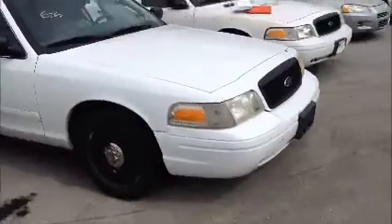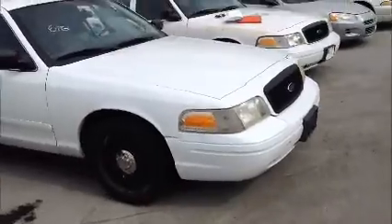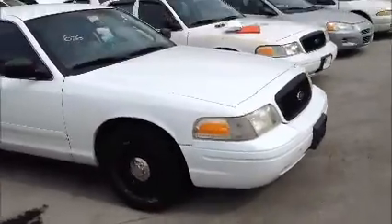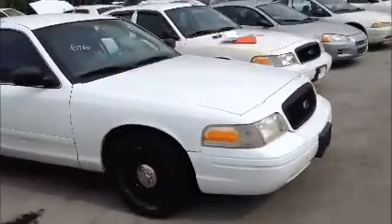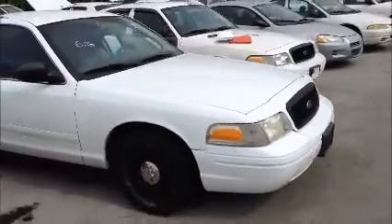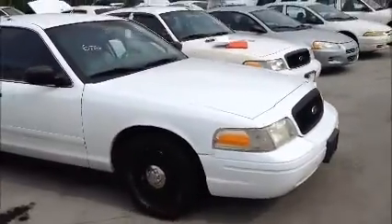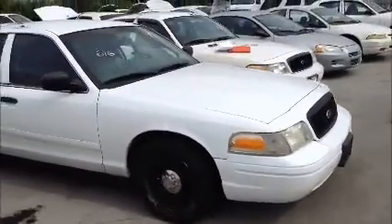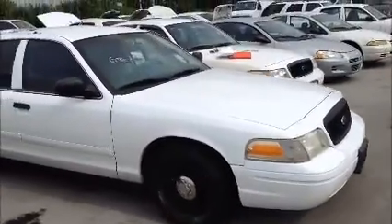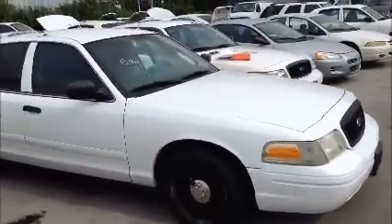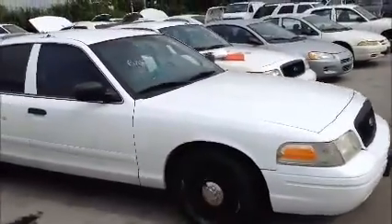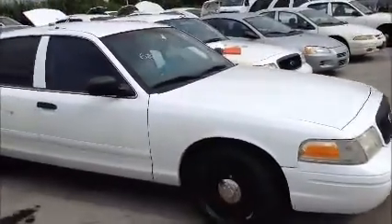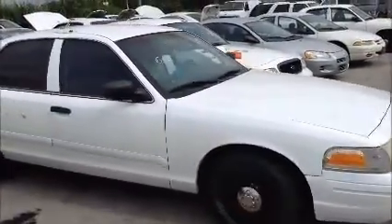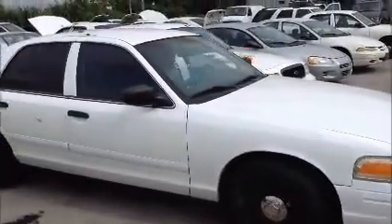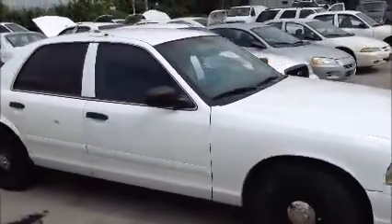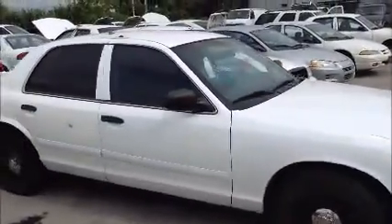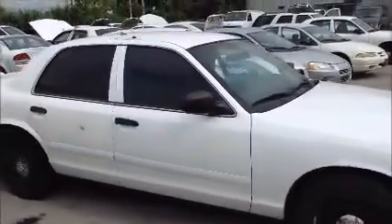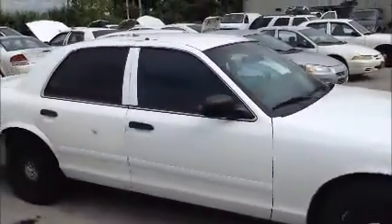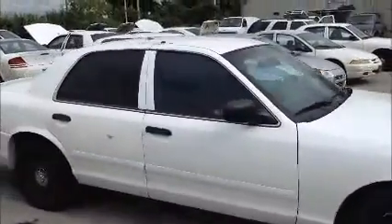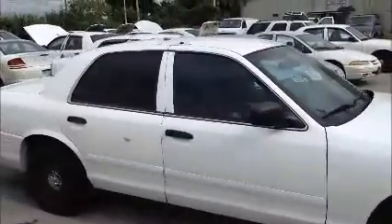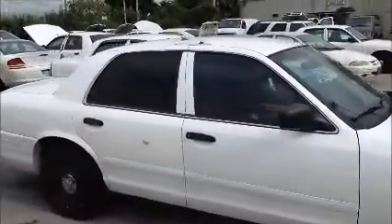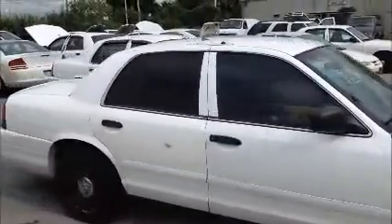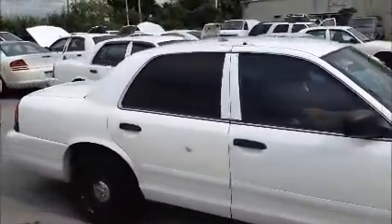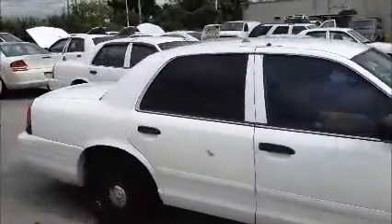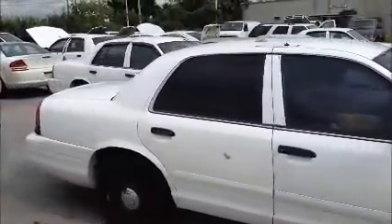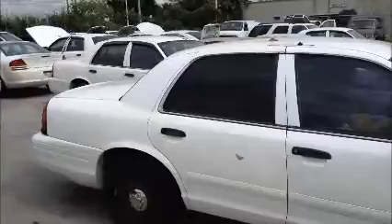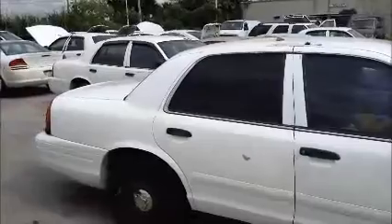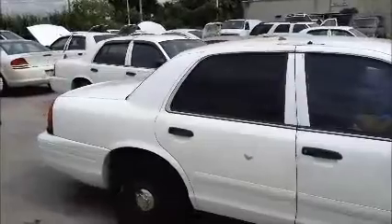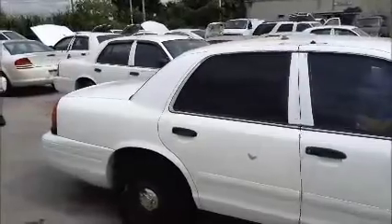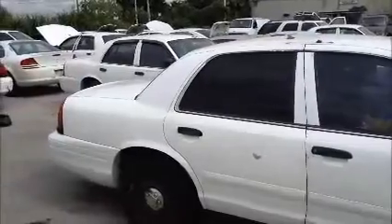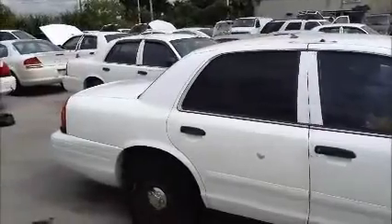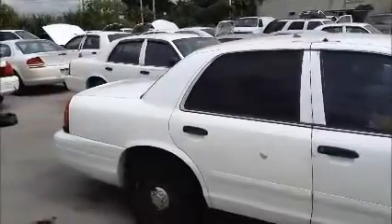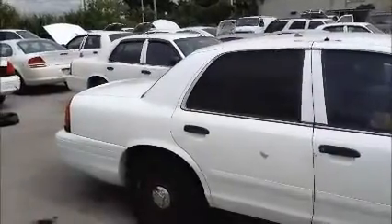Let's pull the vehicle forward and back.